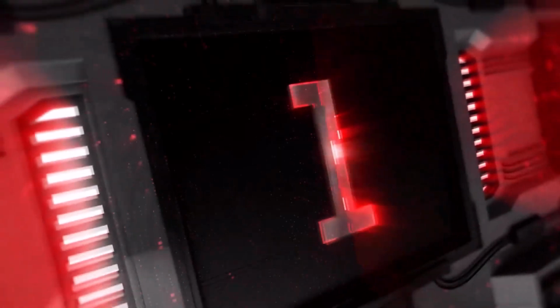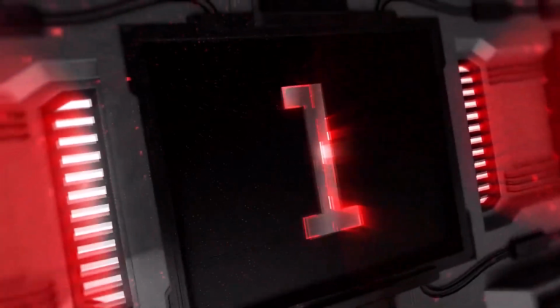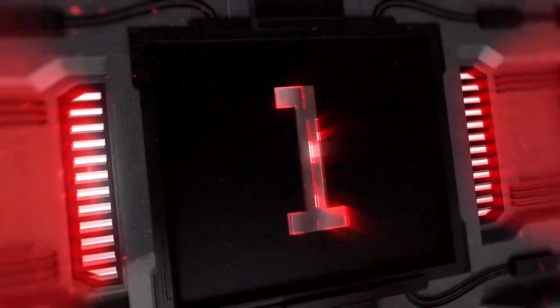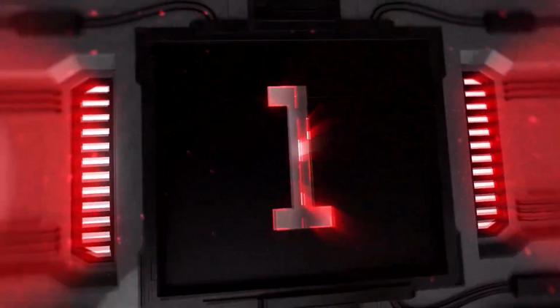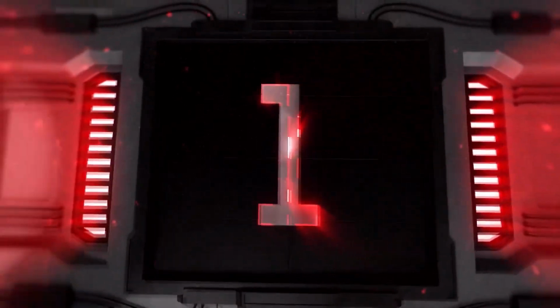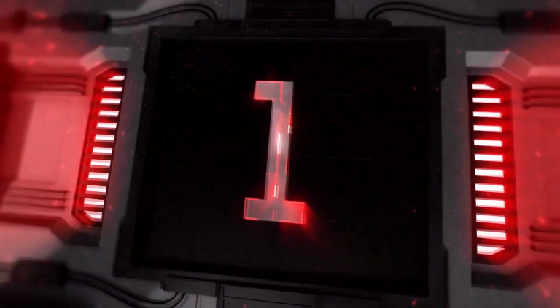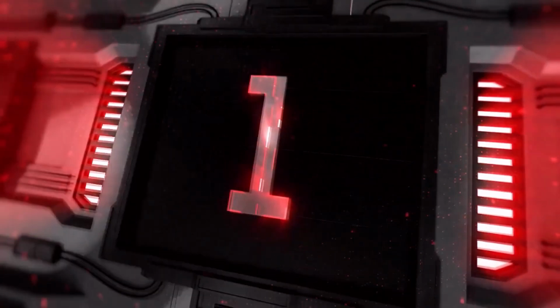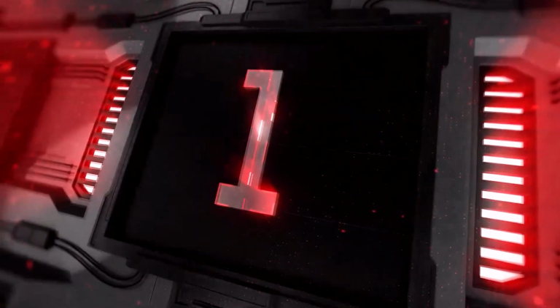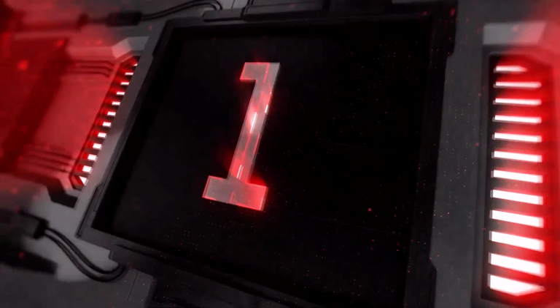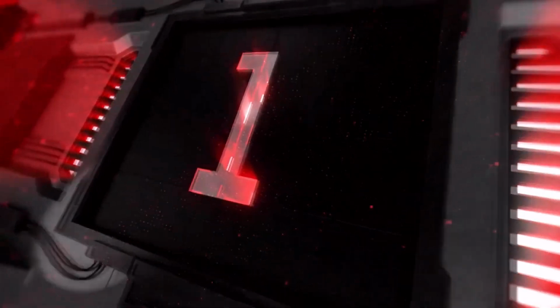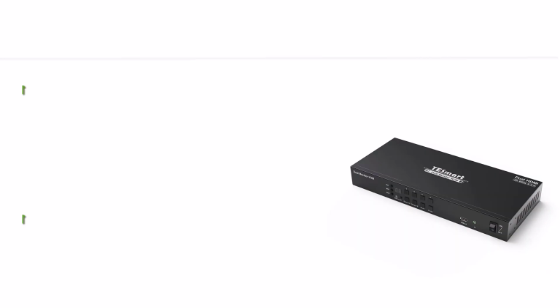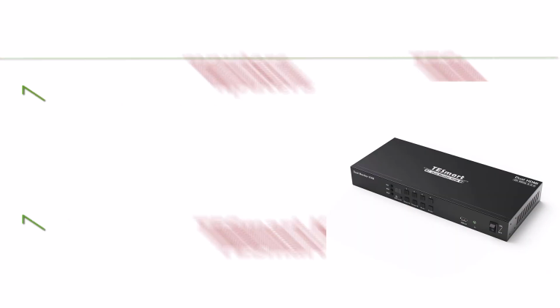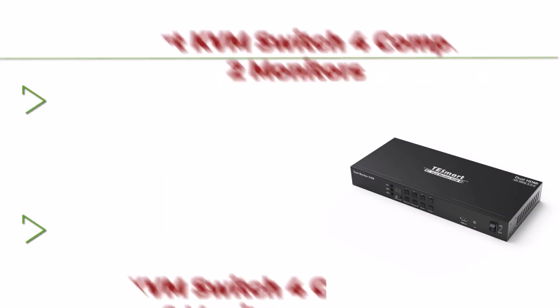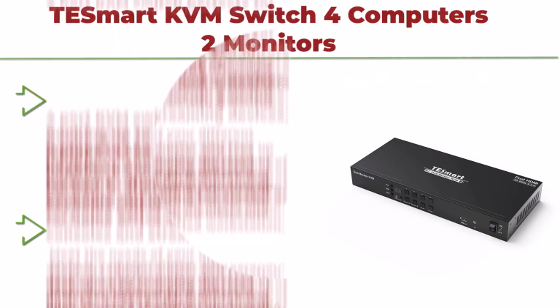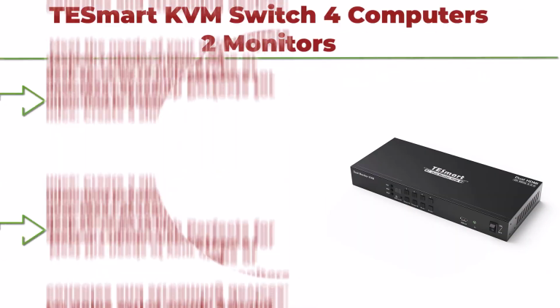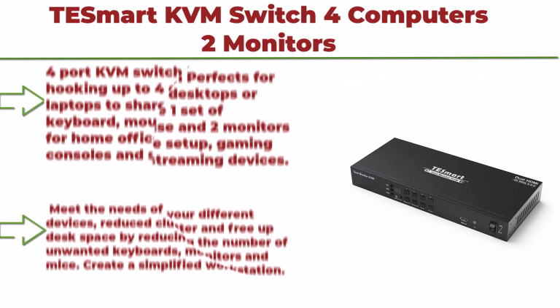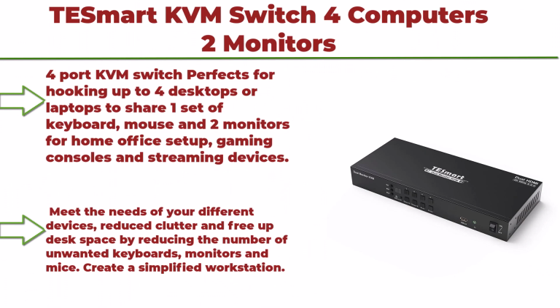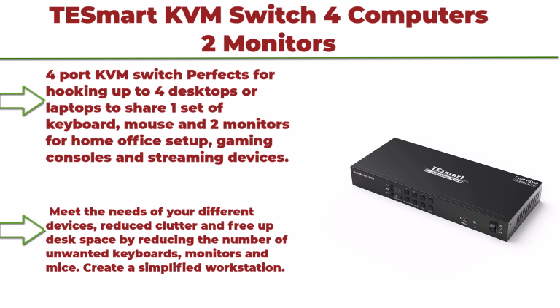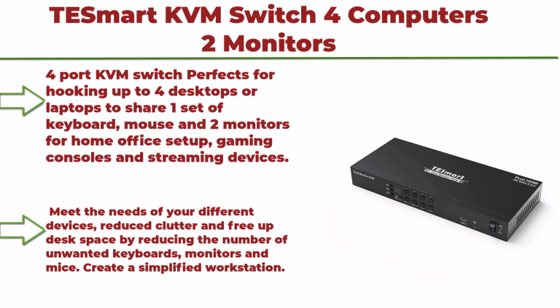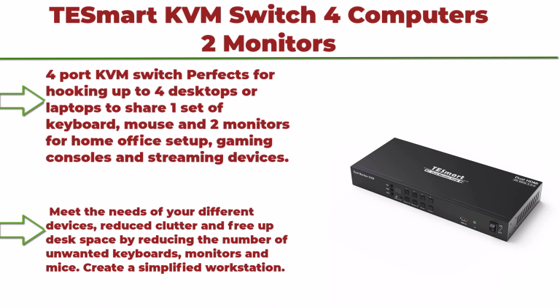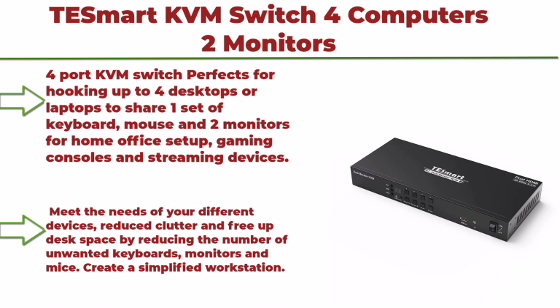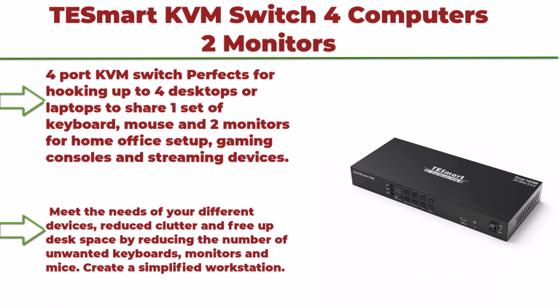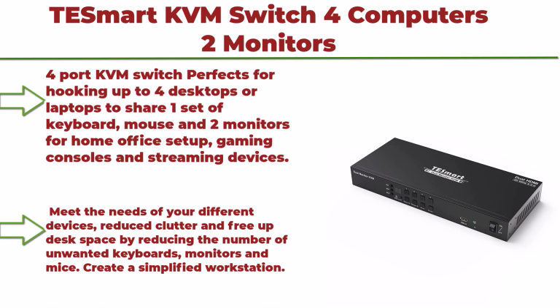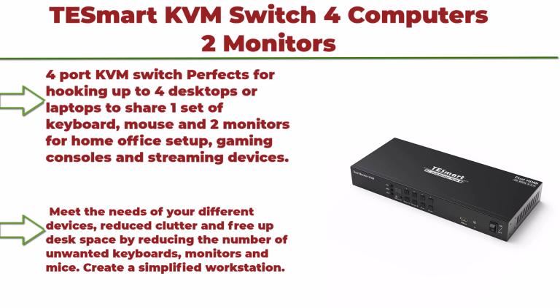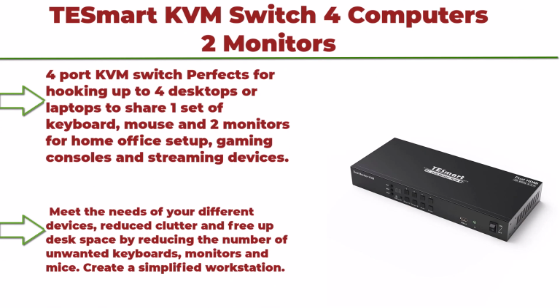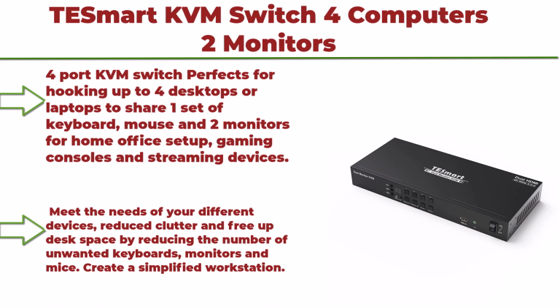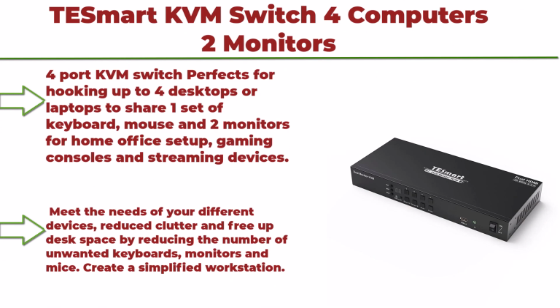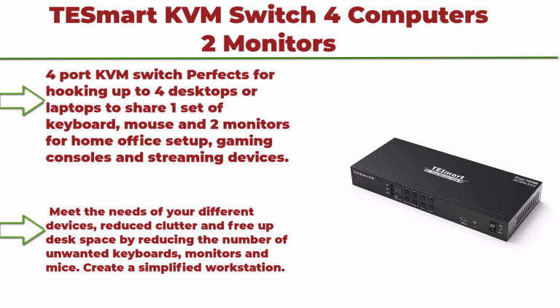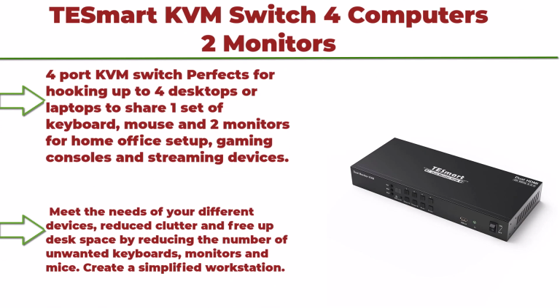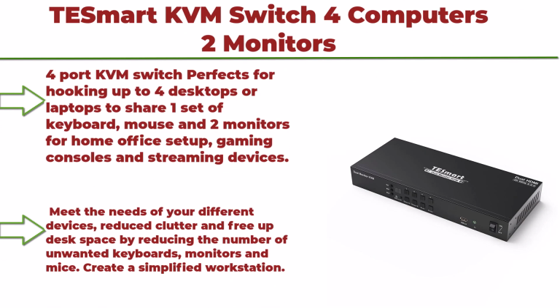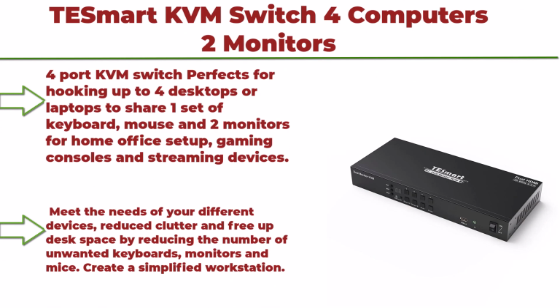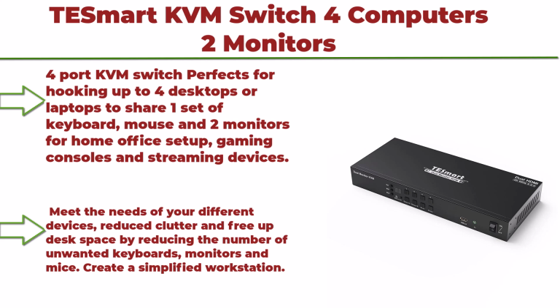Top 1: T-Smart KVM Switch 4 Computers 2 Monitors. You can check out the link for the latest price.